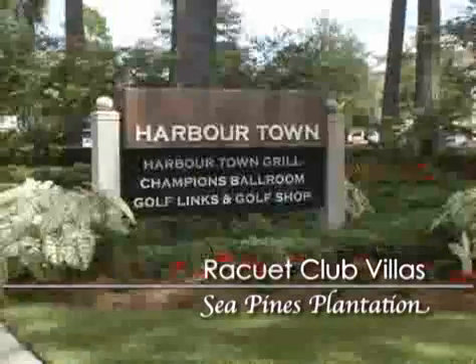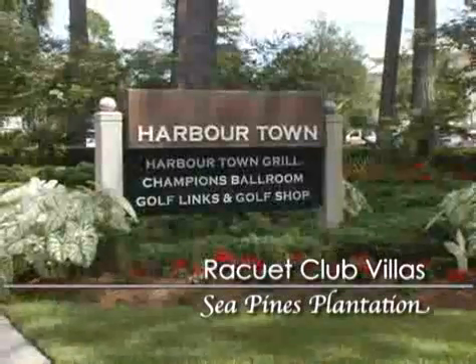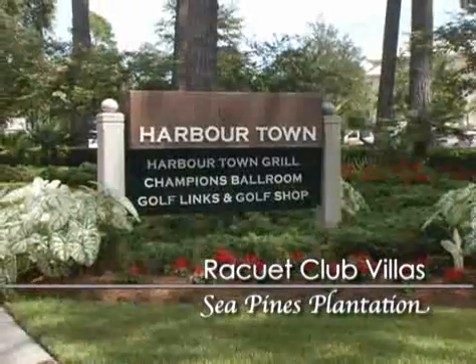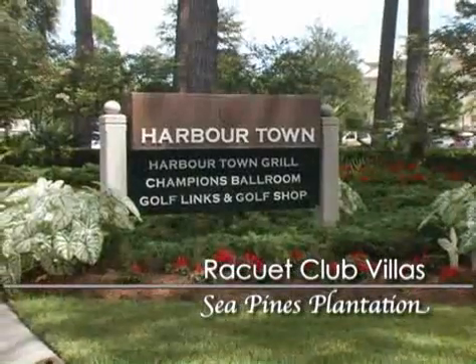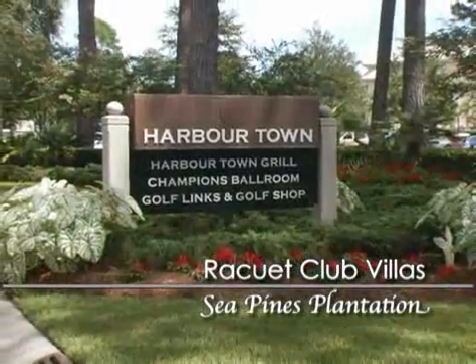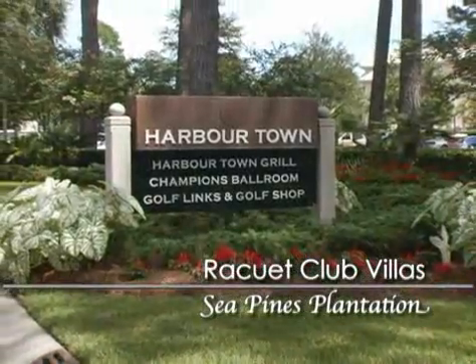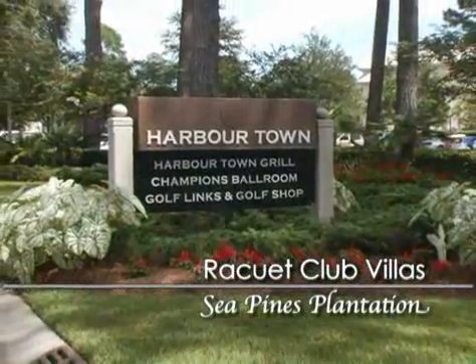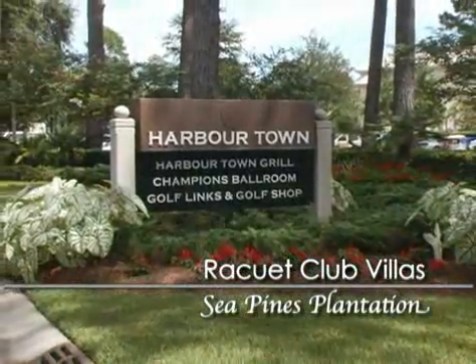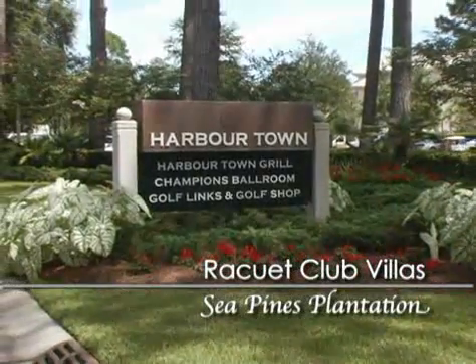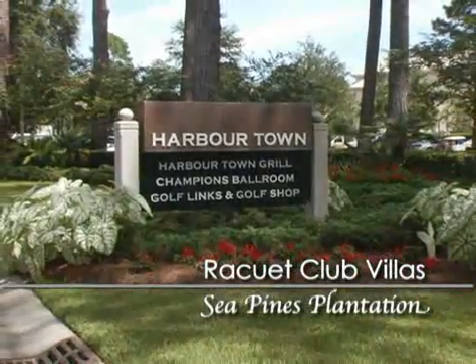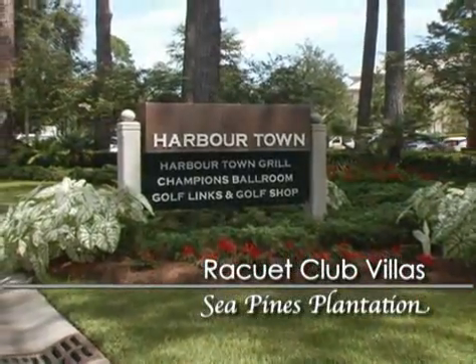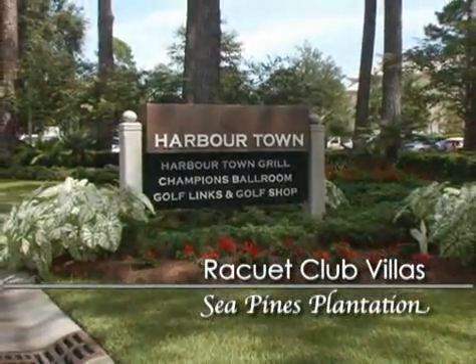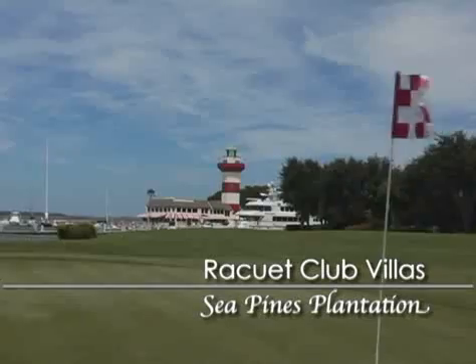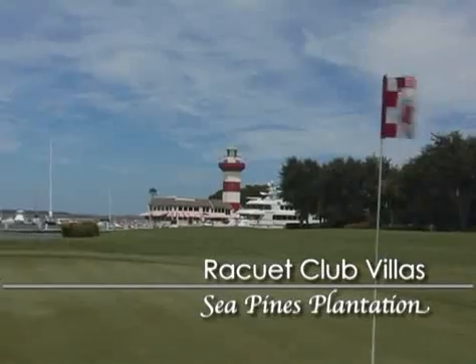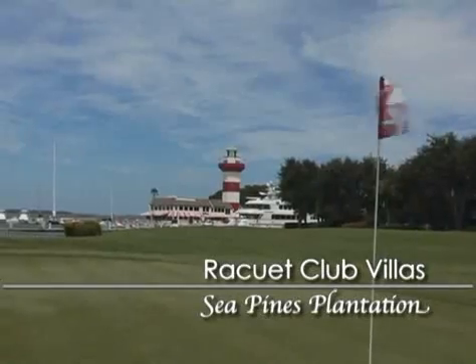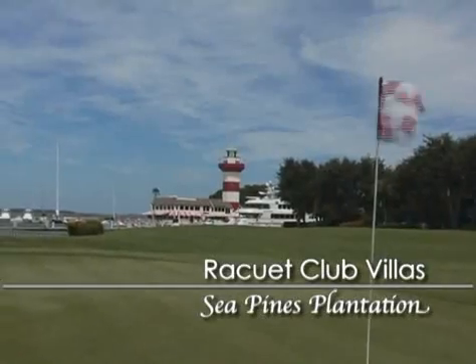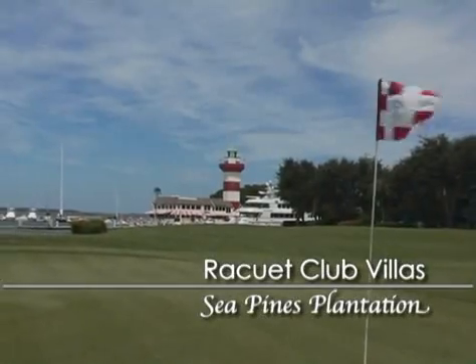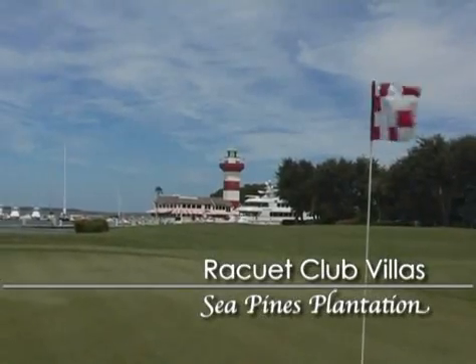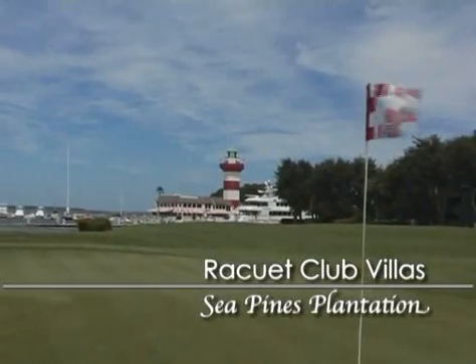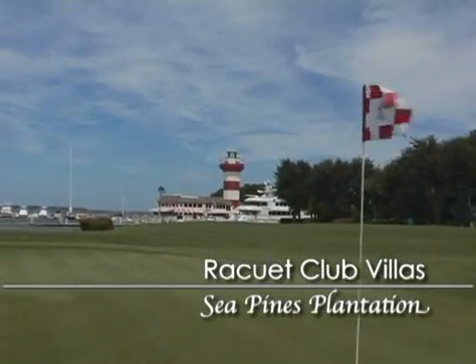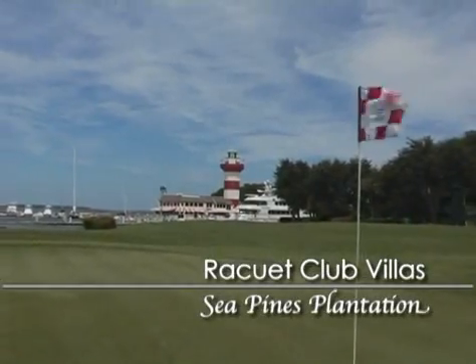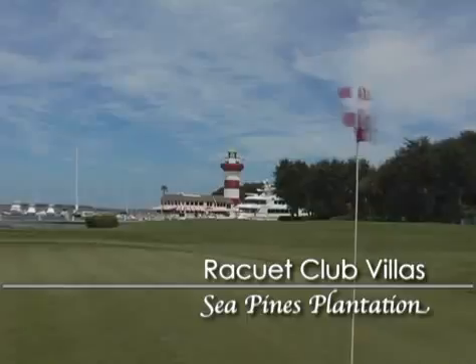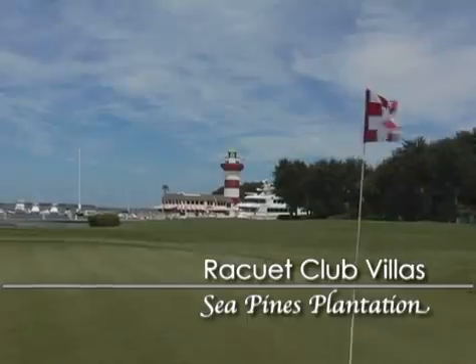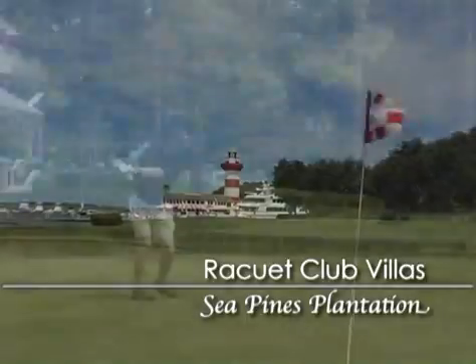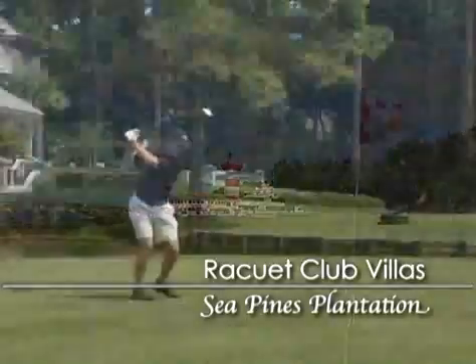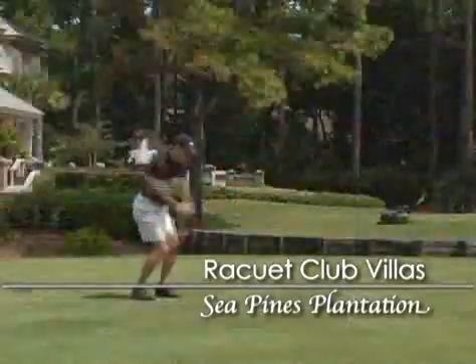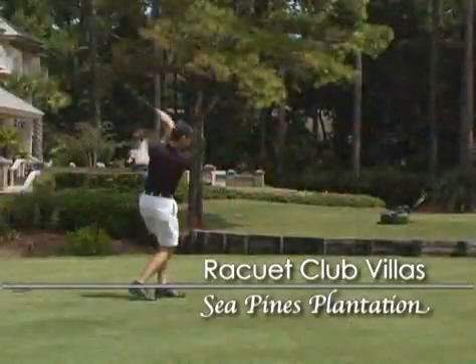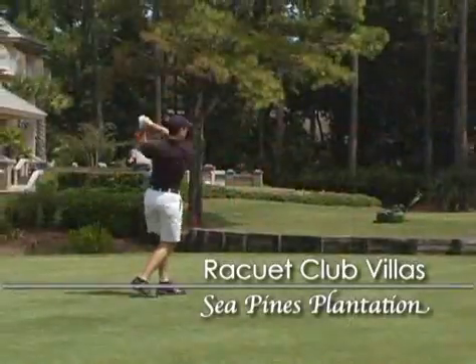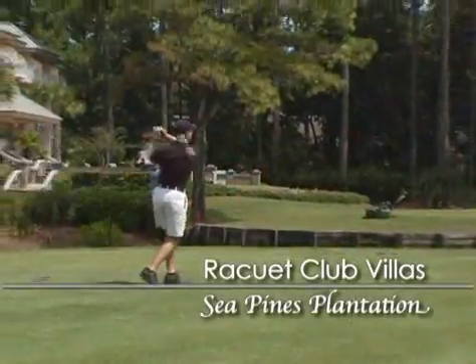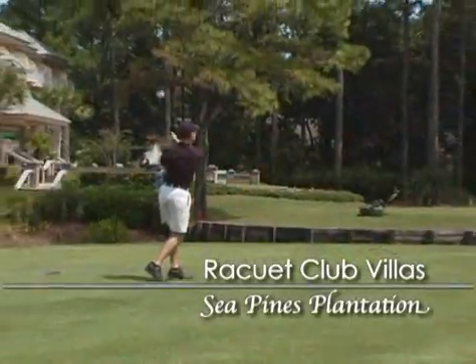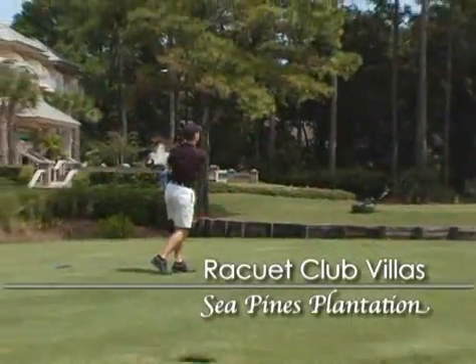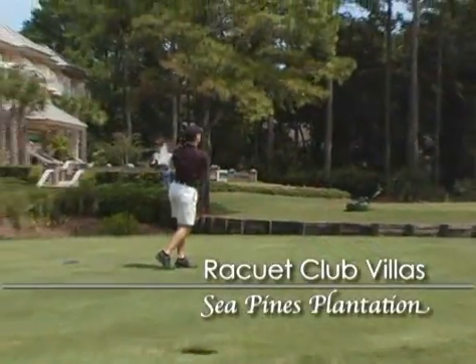Don't miss your chance to play Harbortown Golf Links, a public golf course that is home to the nationally televised Heritage Golf Classic.